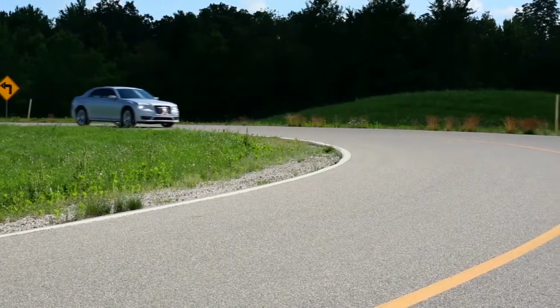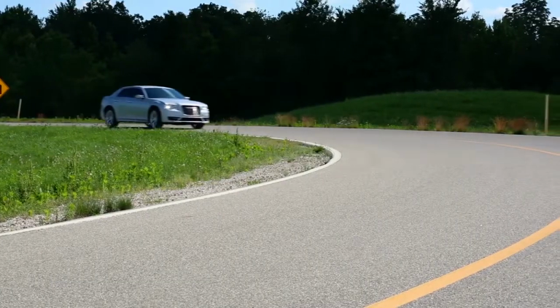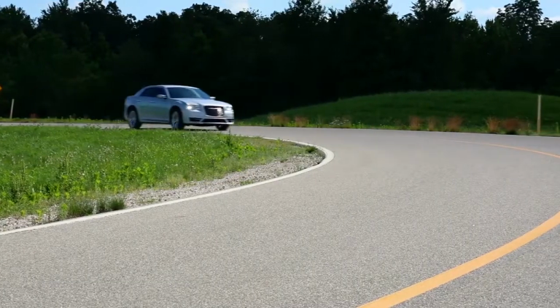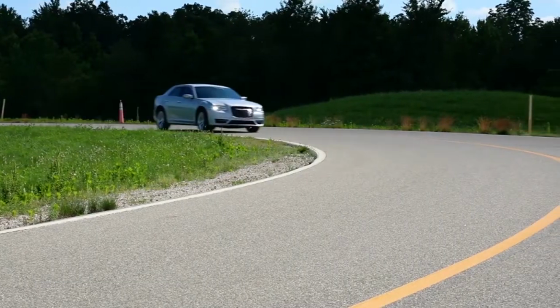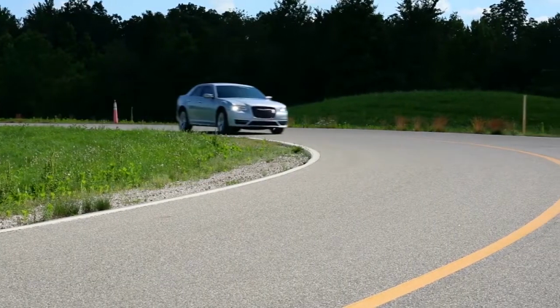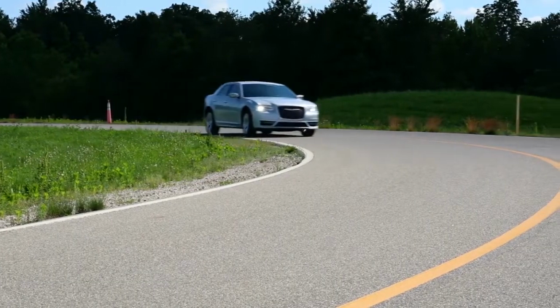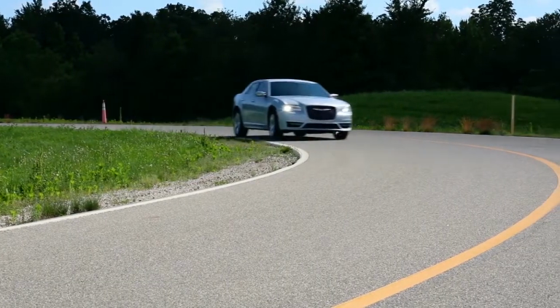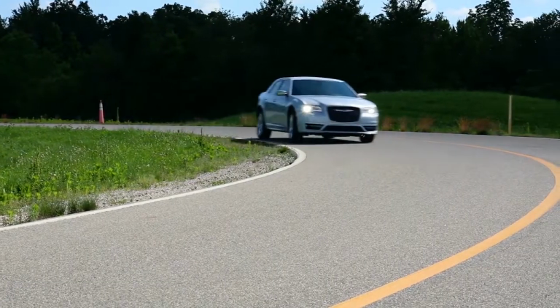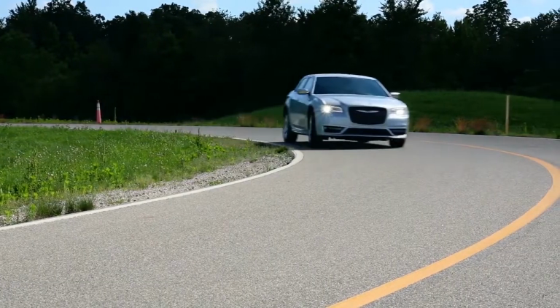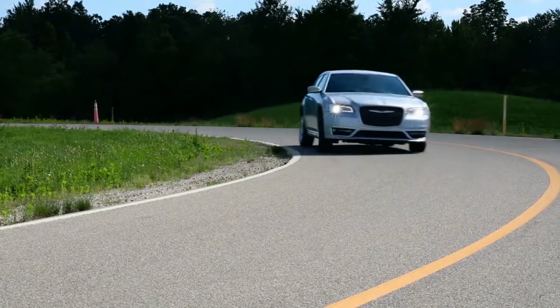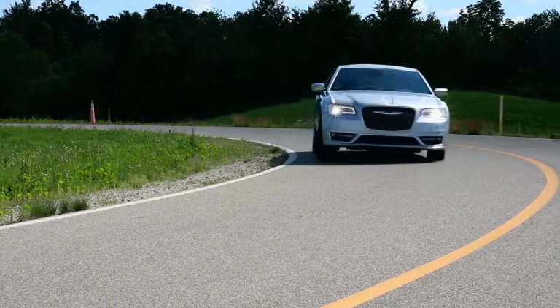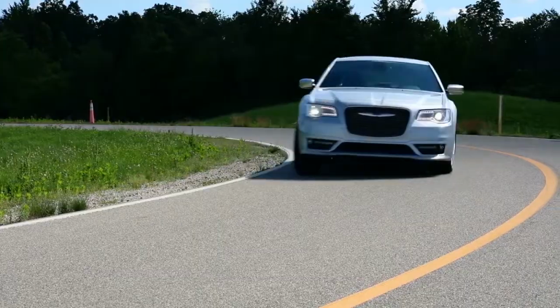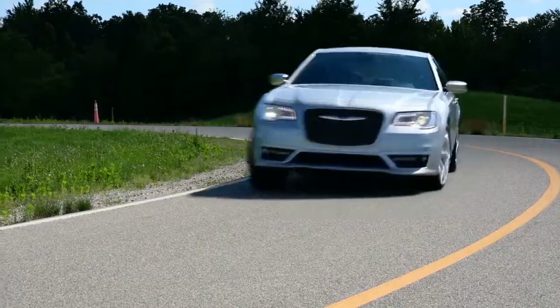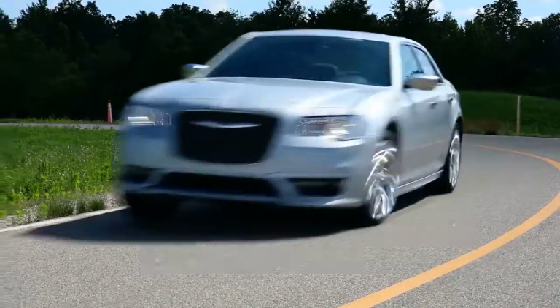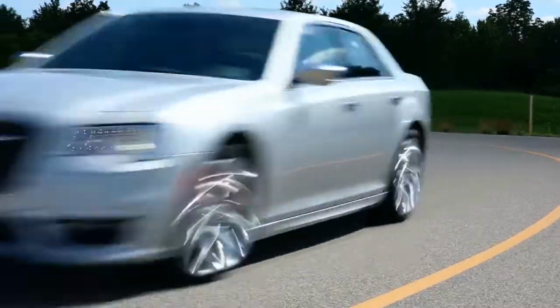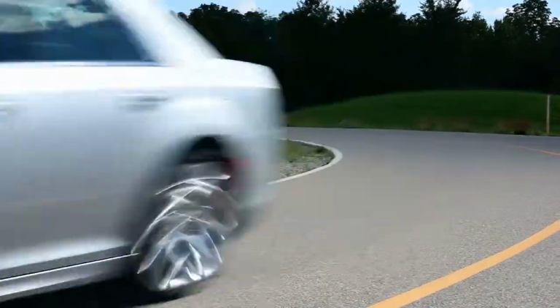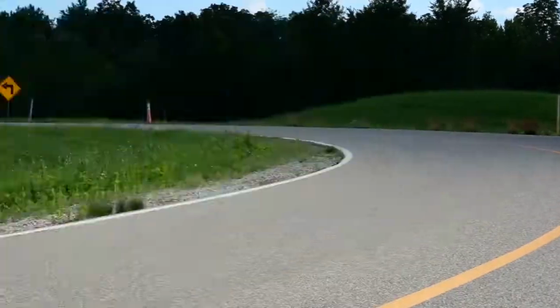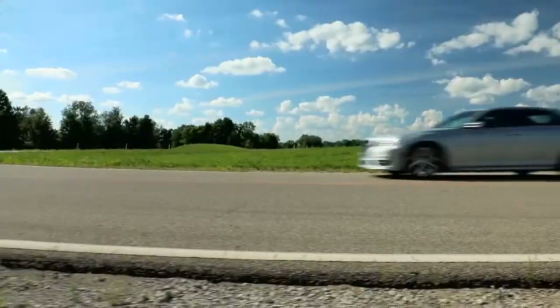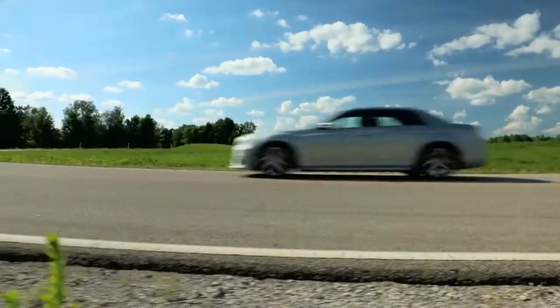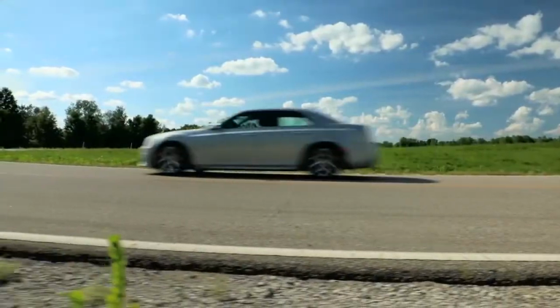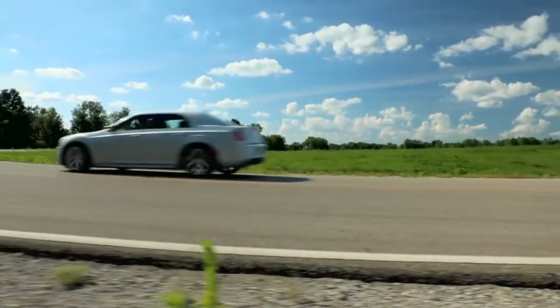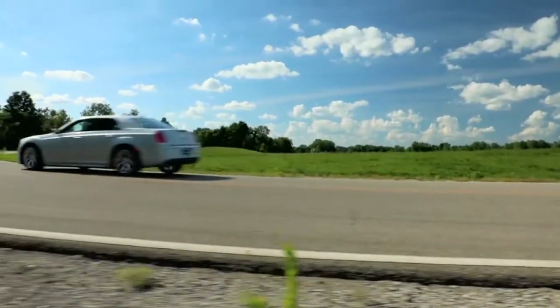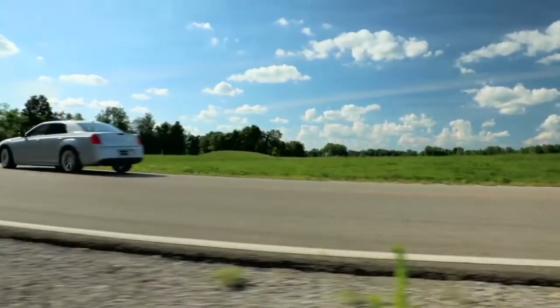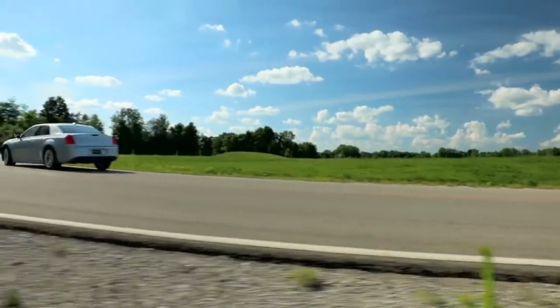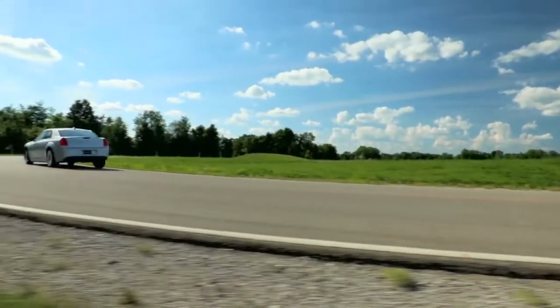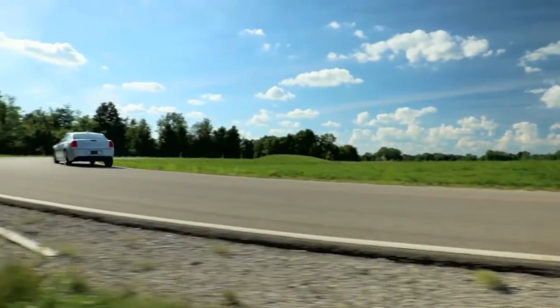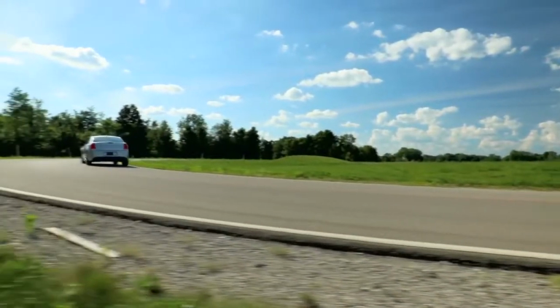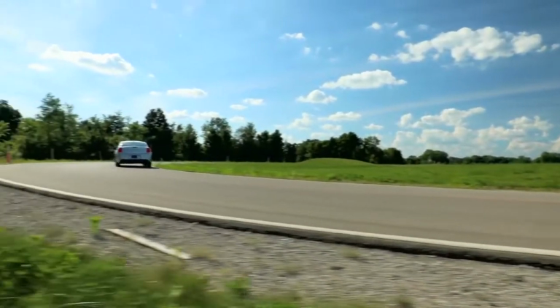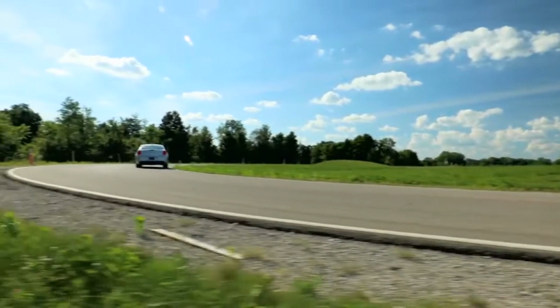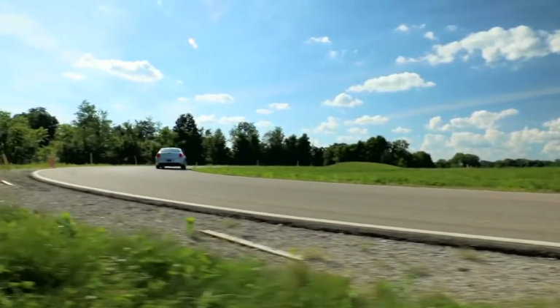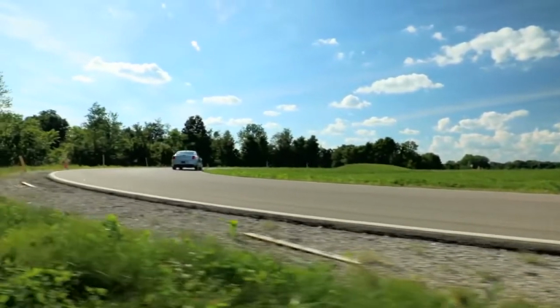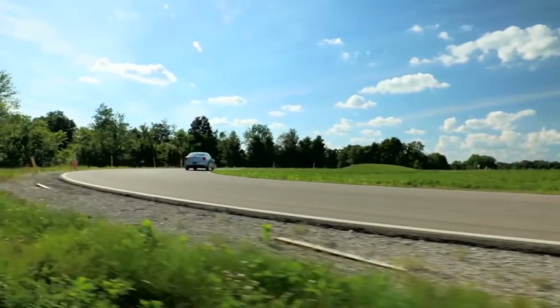Chrysler 300 is easy to customize and it comes in a range of colors to complement the sunset you'll be driving off into.